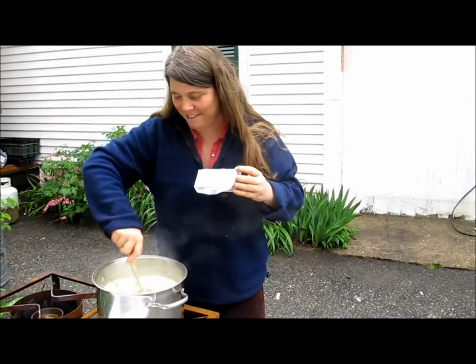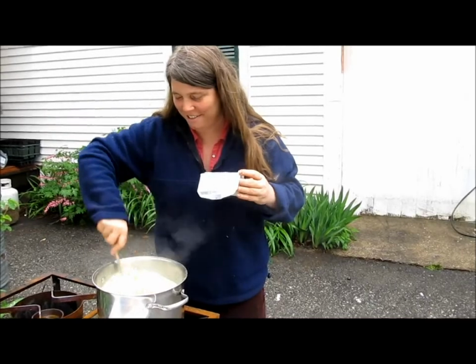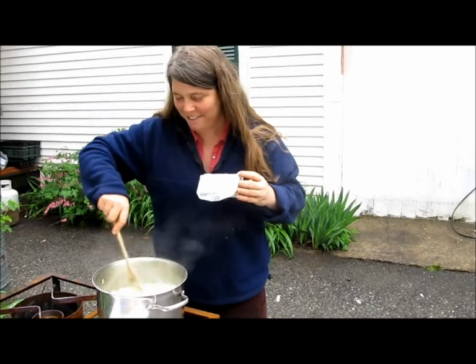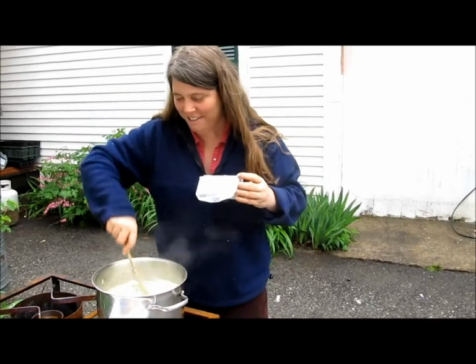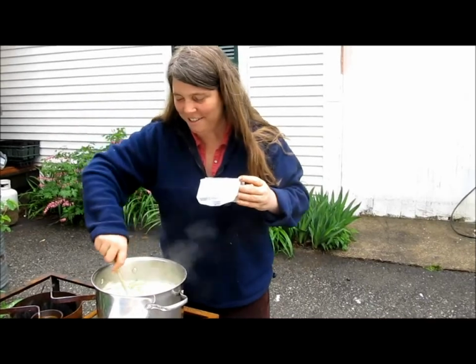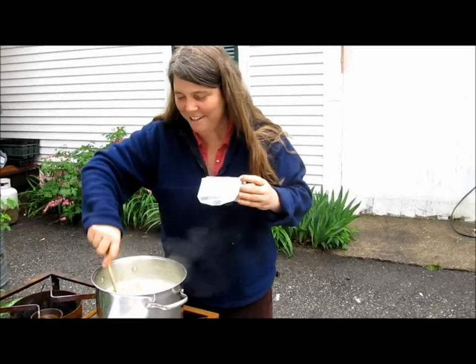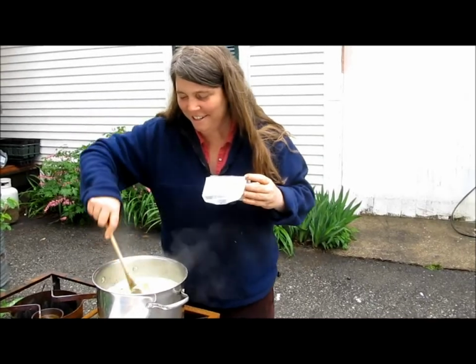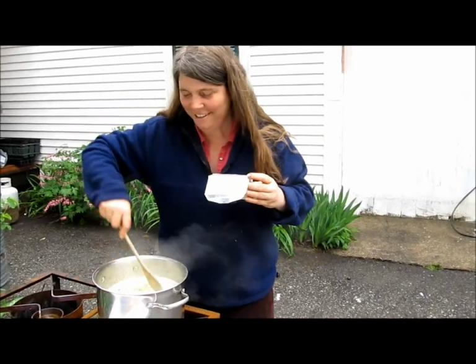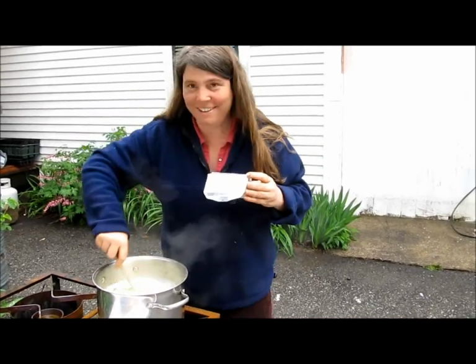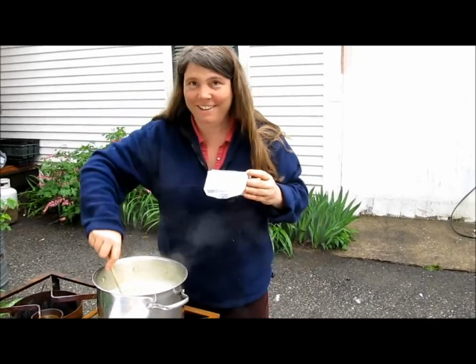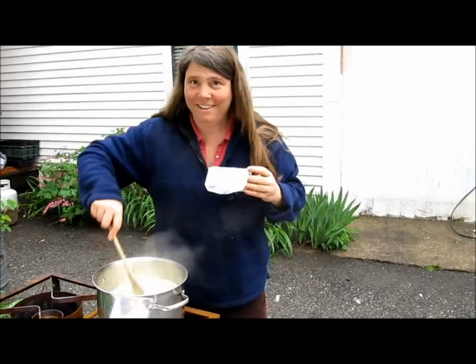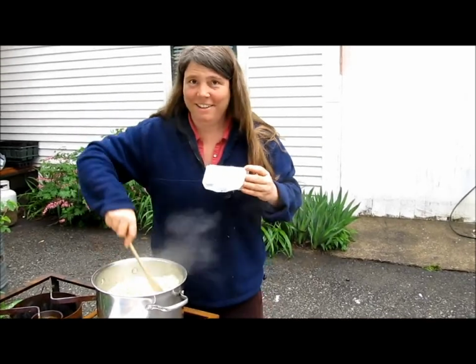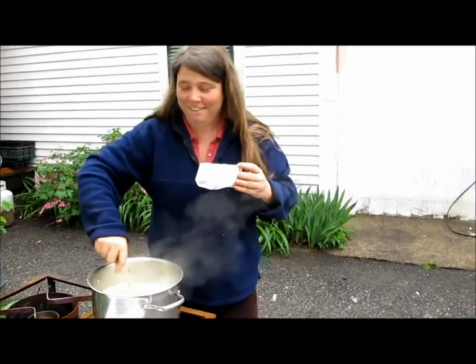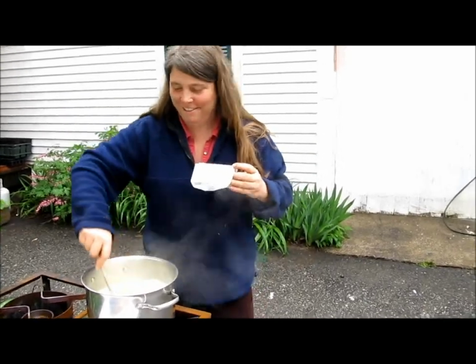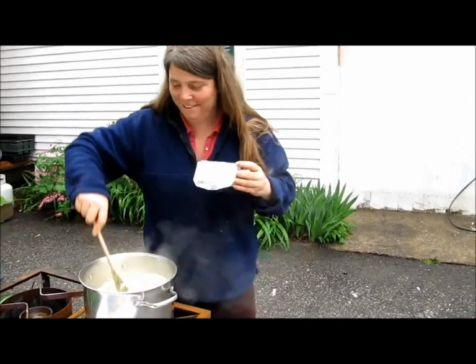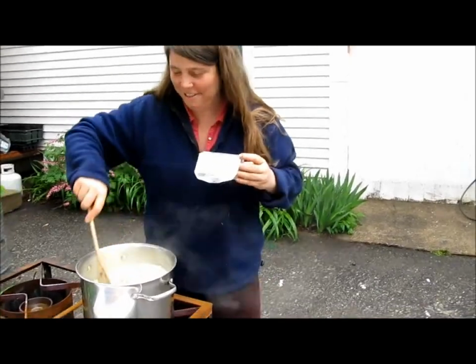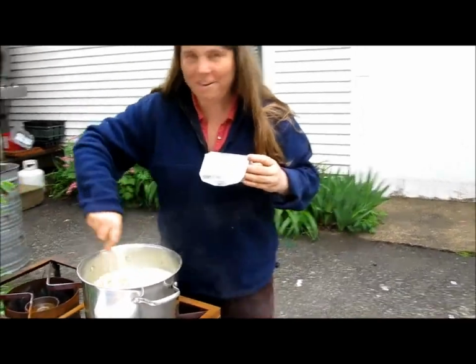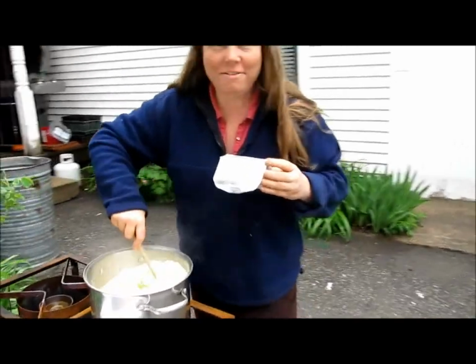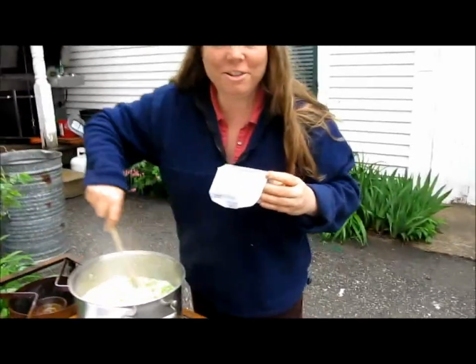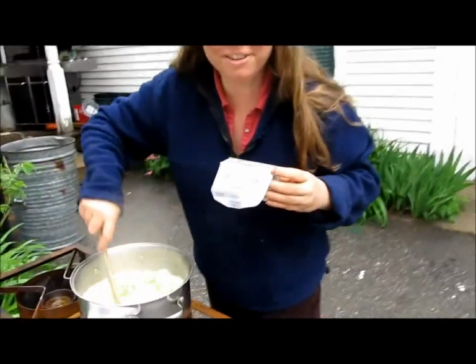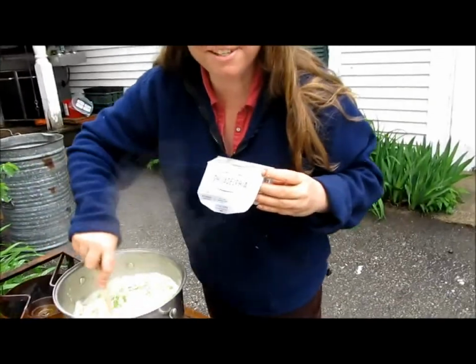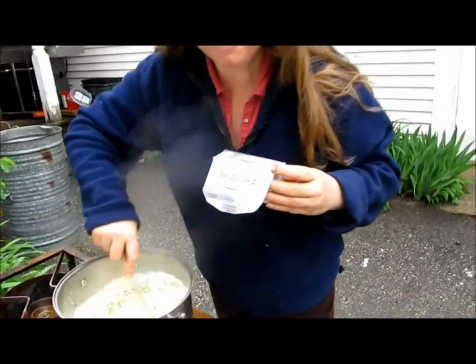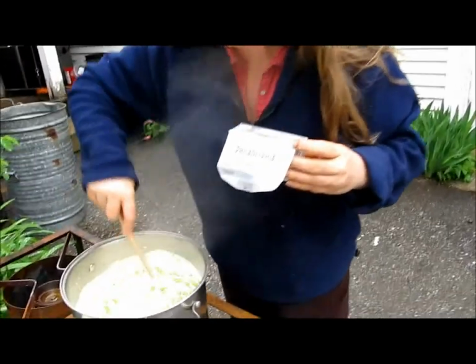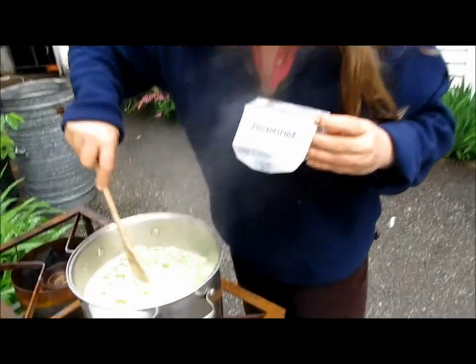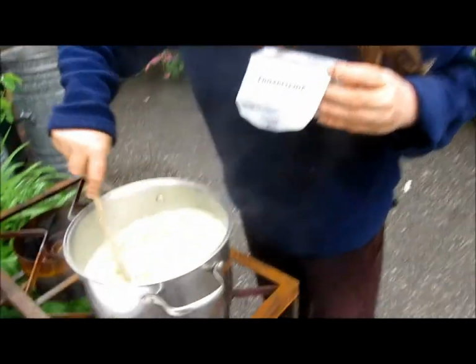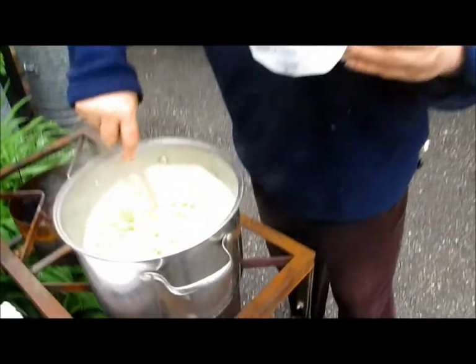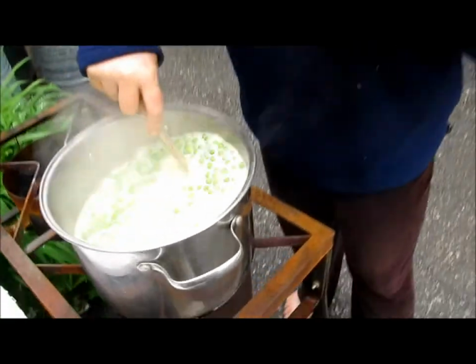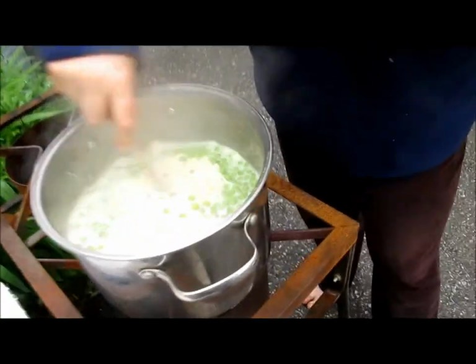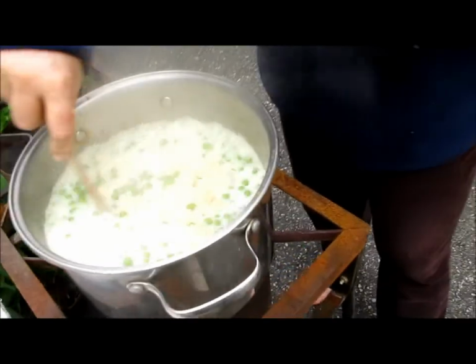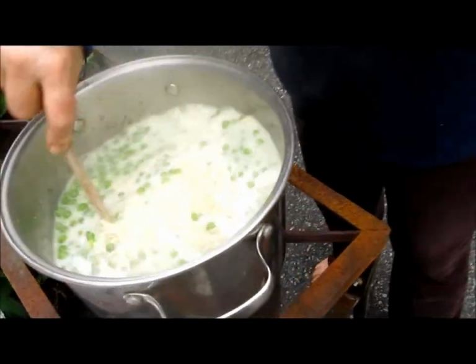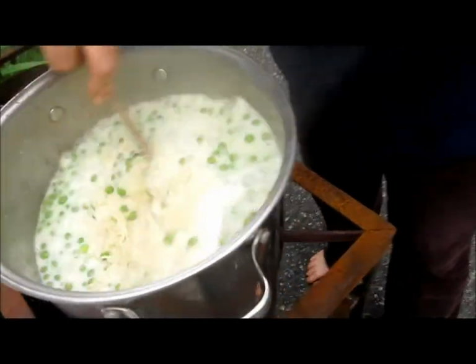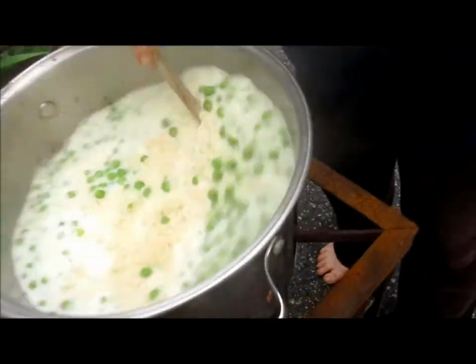Looking good. You don't have to cook this outside — you could cook it in the house.